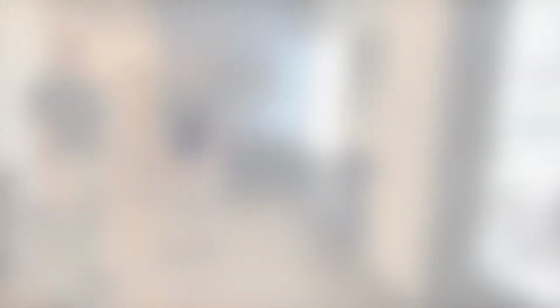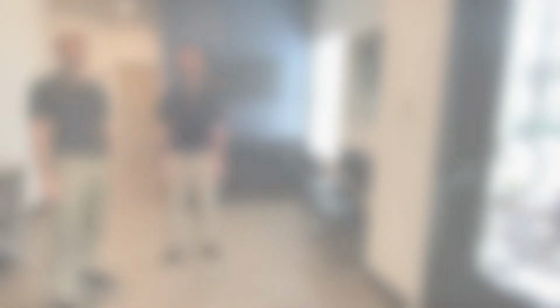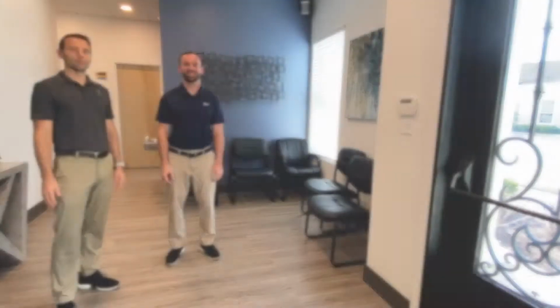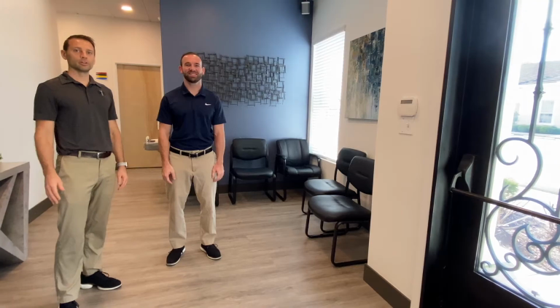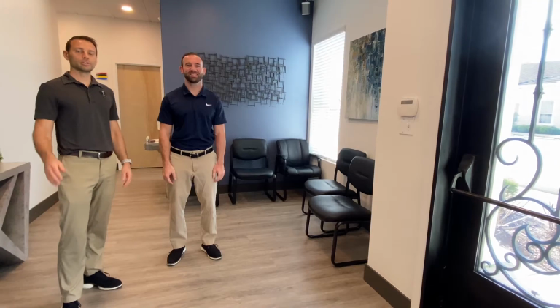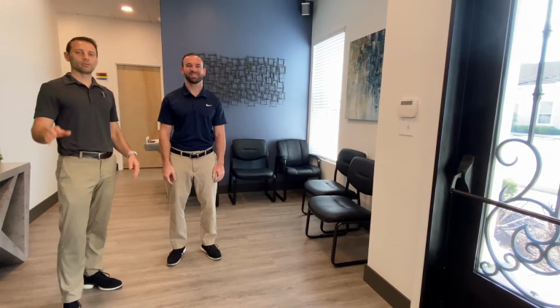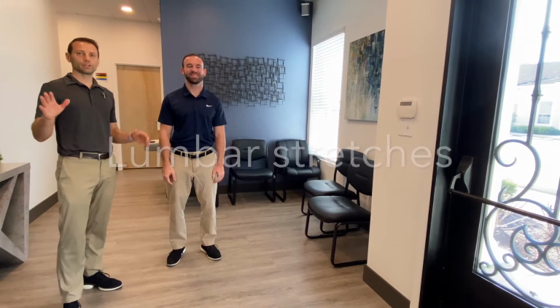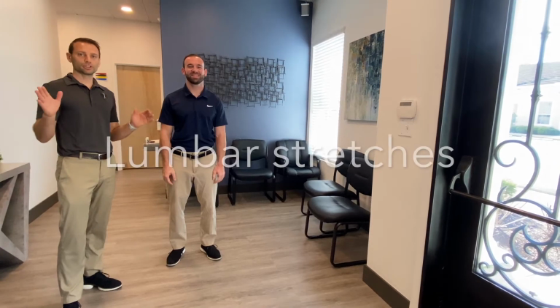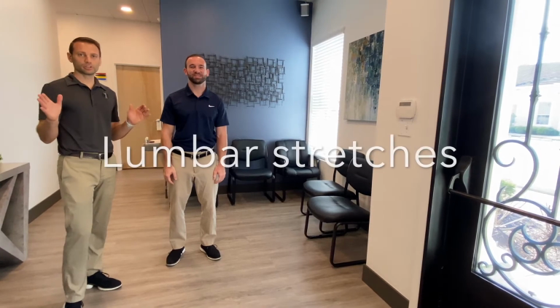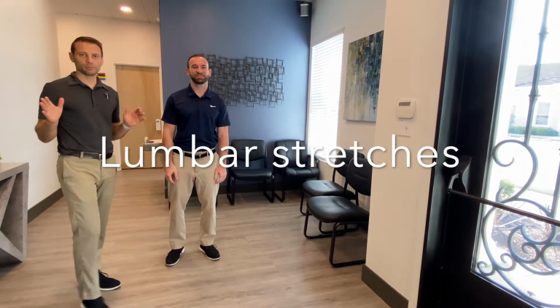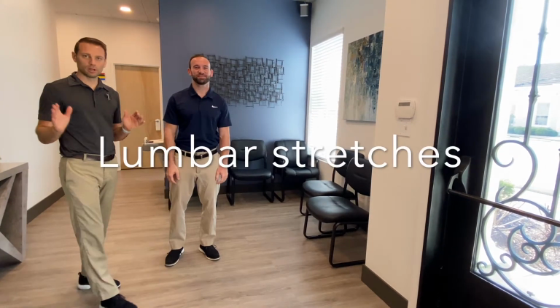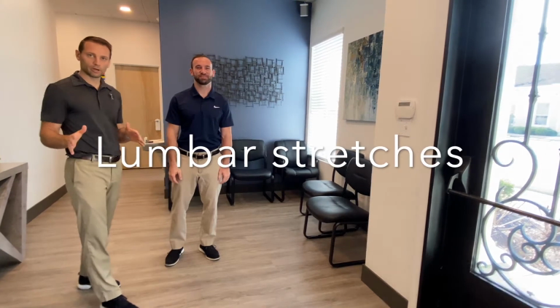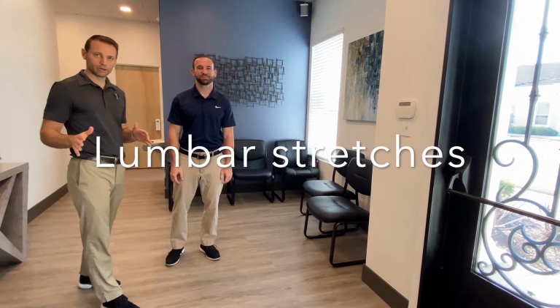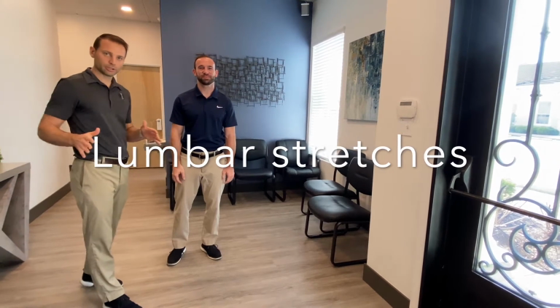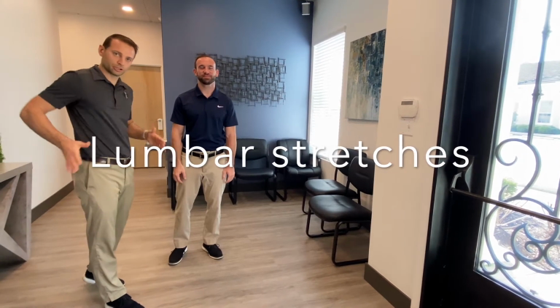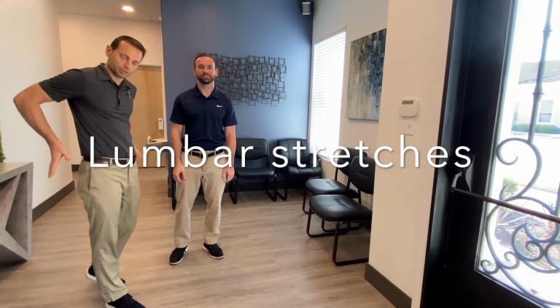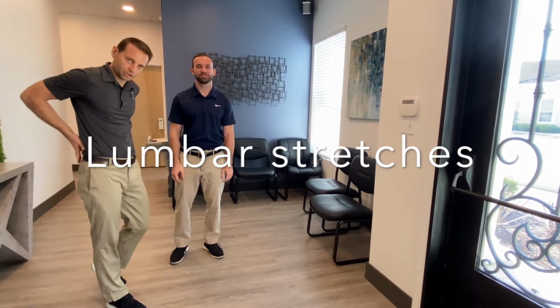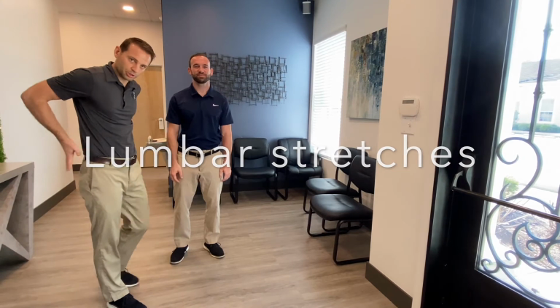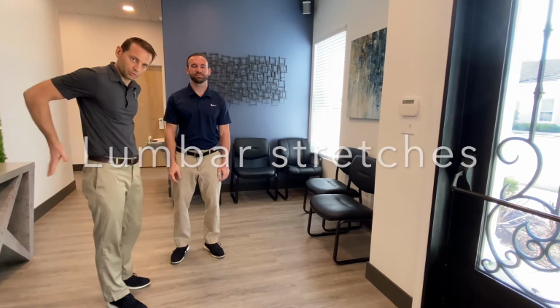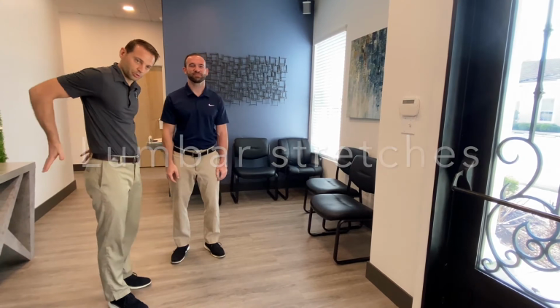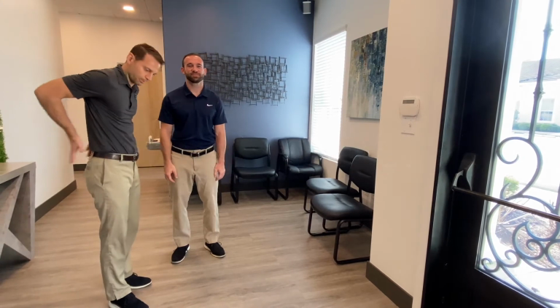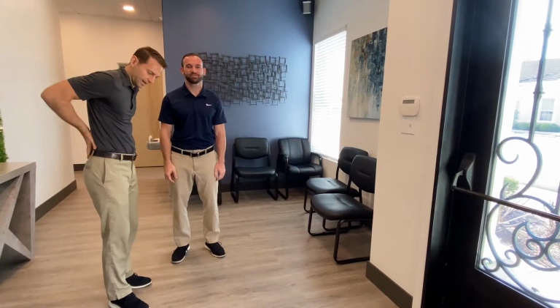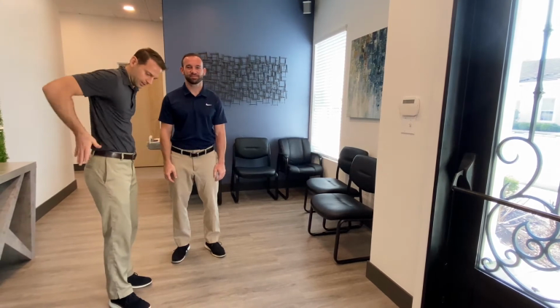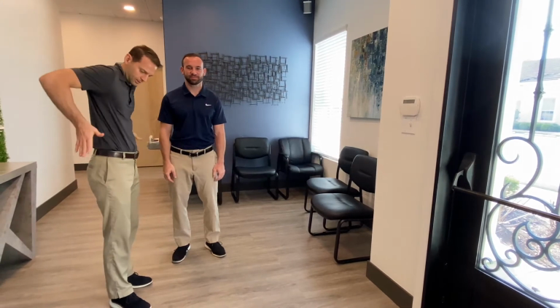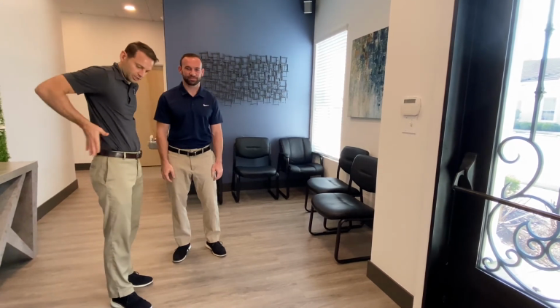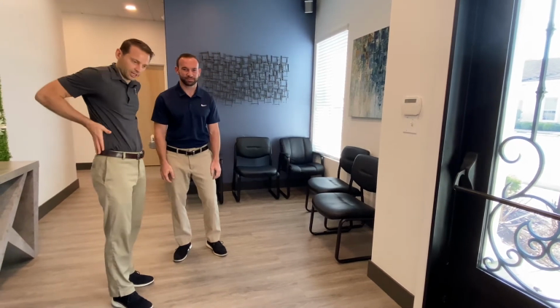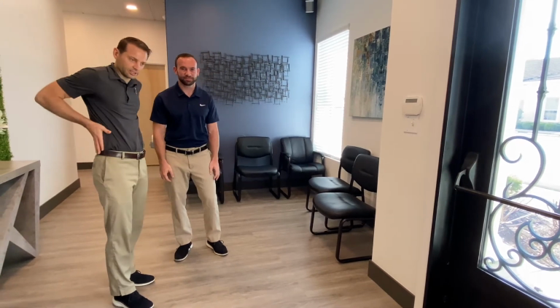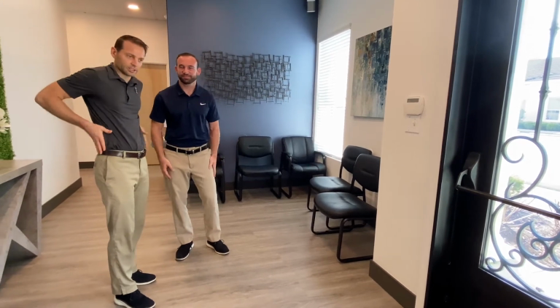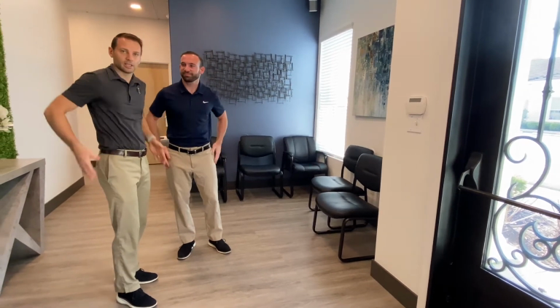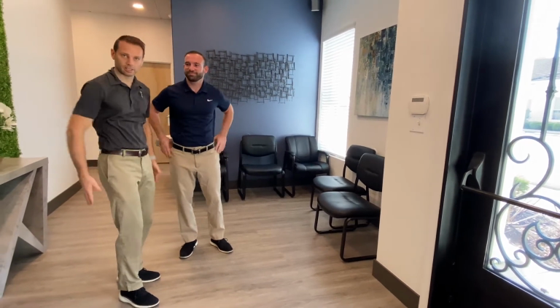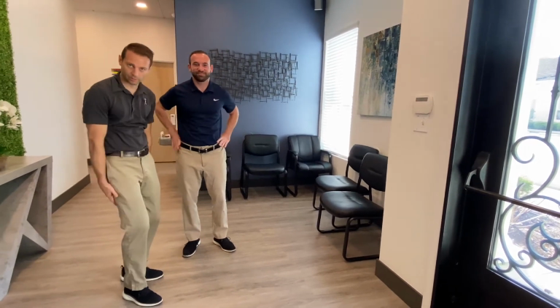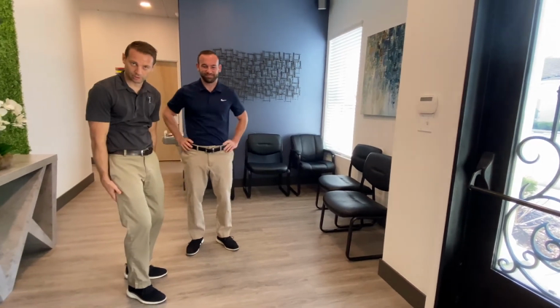Hi everyone, today we're going to show some lumbar stretches. We're going to do the back, the sides, and hamstrings.